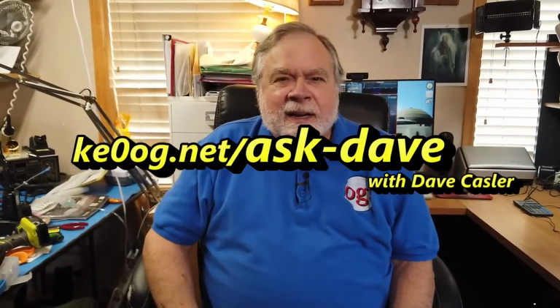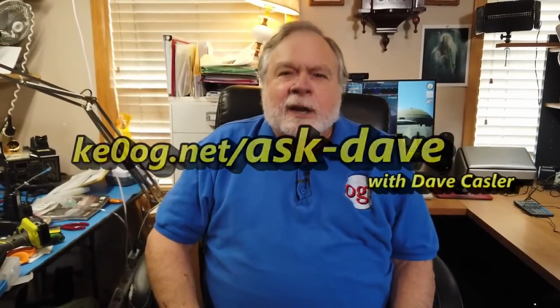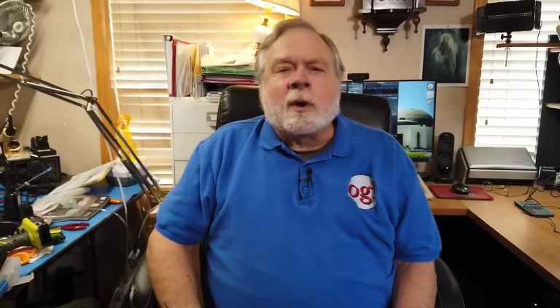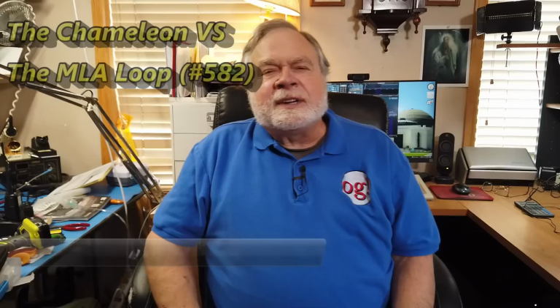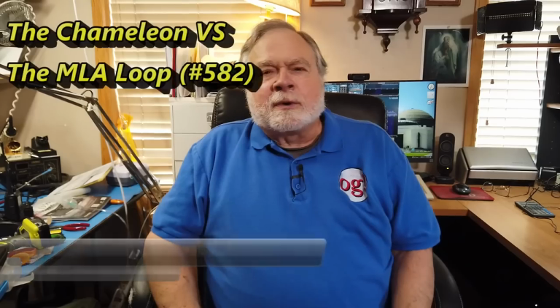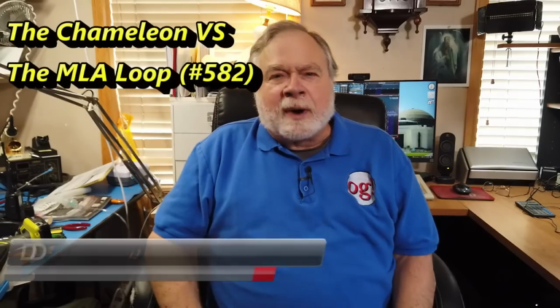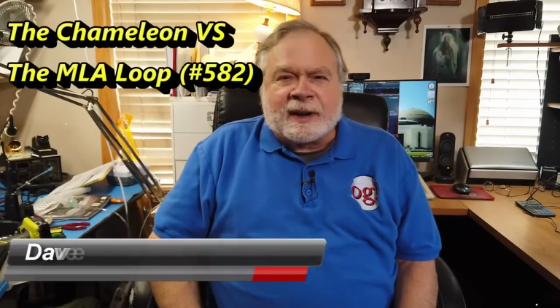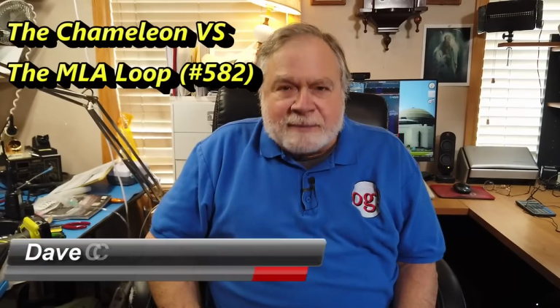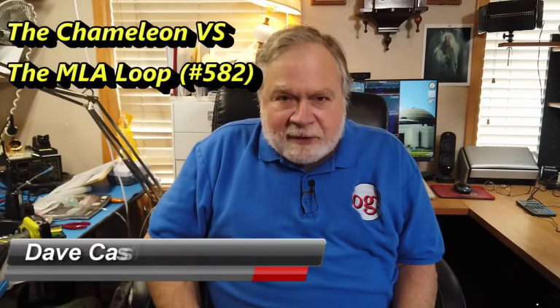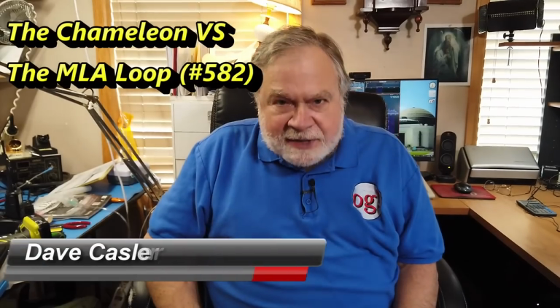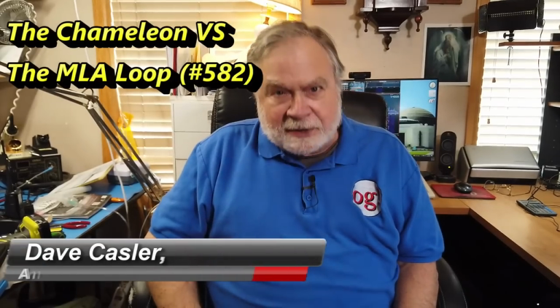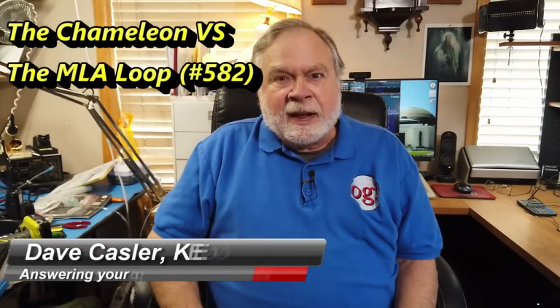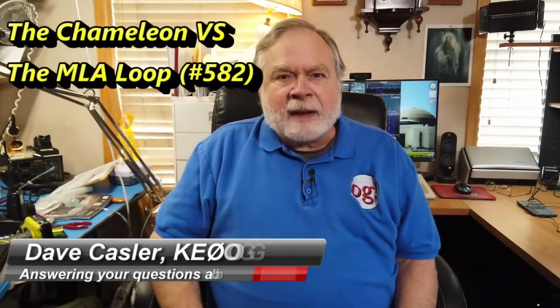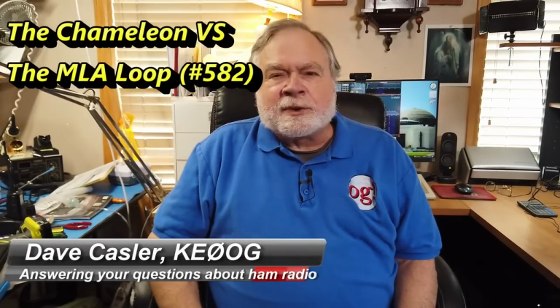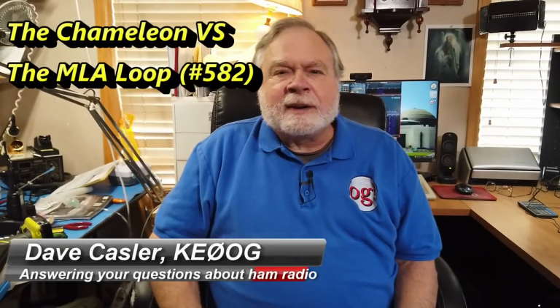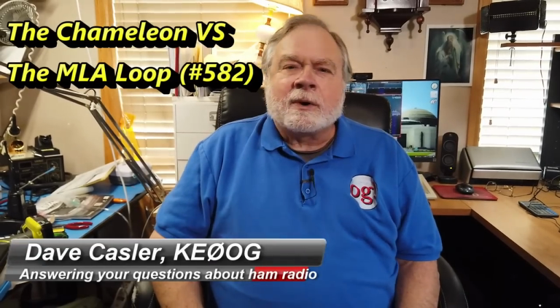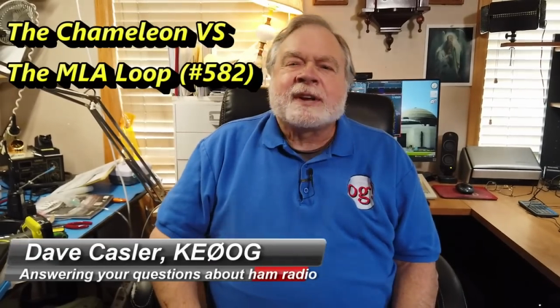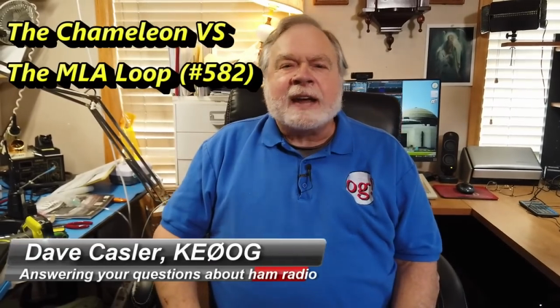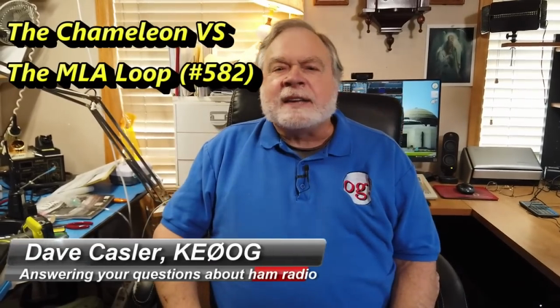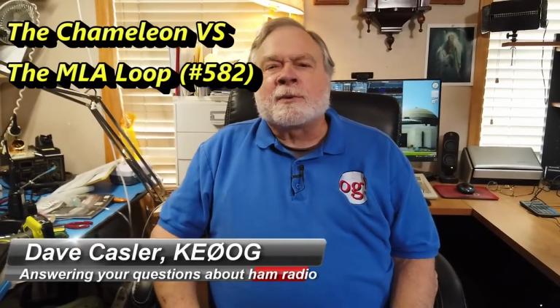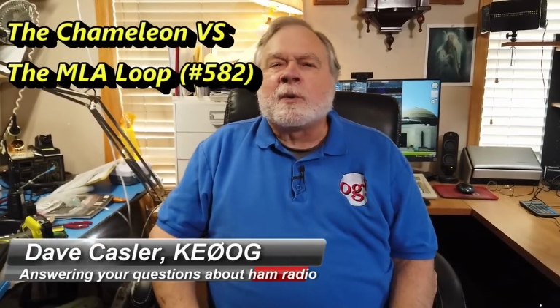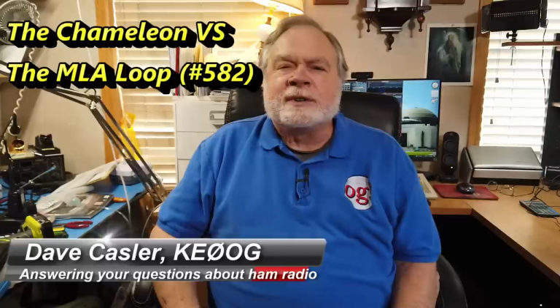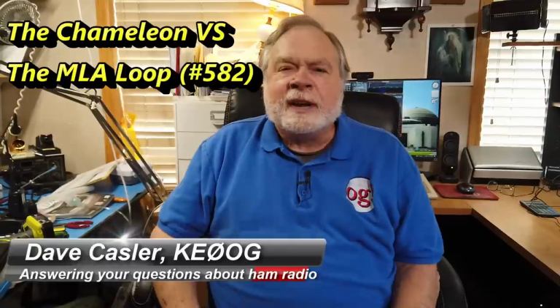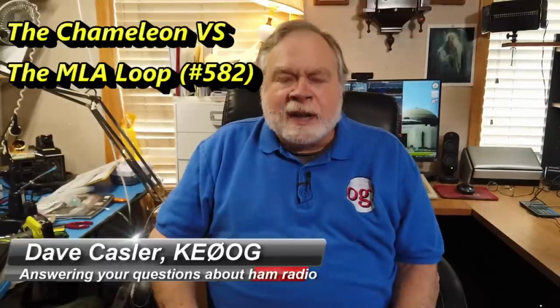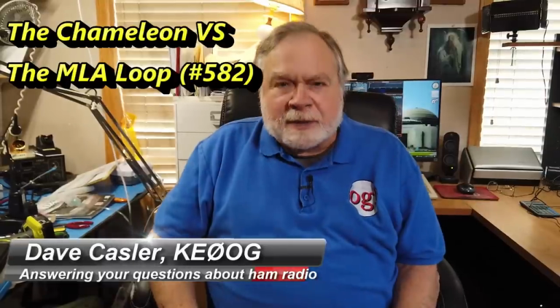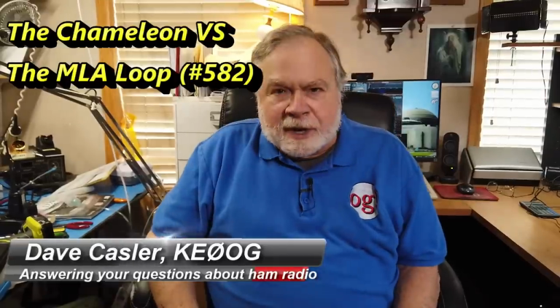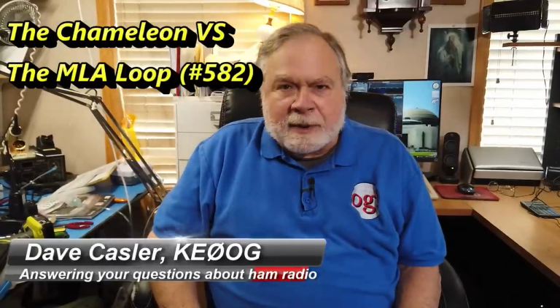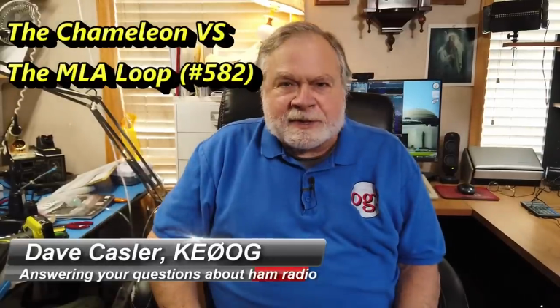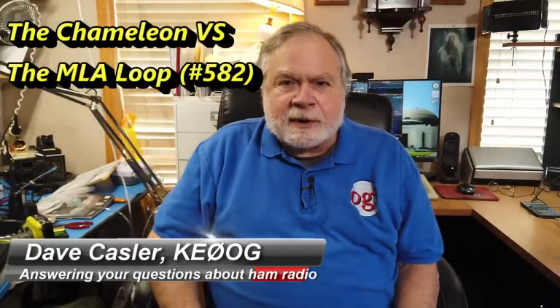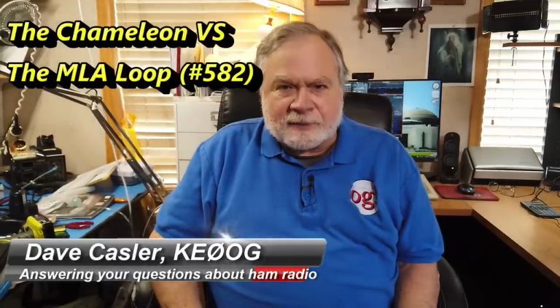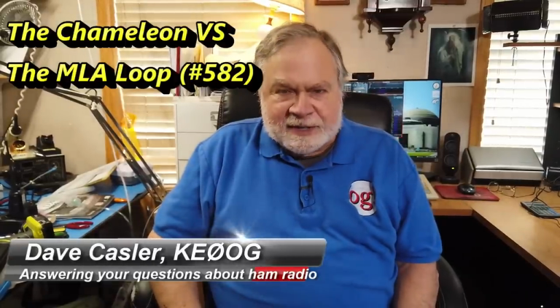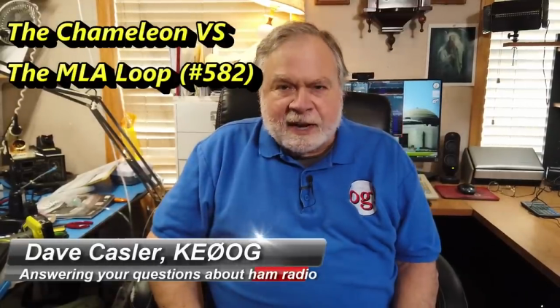Hello, Augies Worldwide. I'm Dave Kassler, amateur radio call sign KE0OG, here with another episode of Ask Dave.